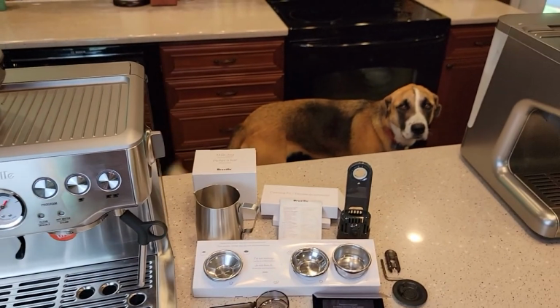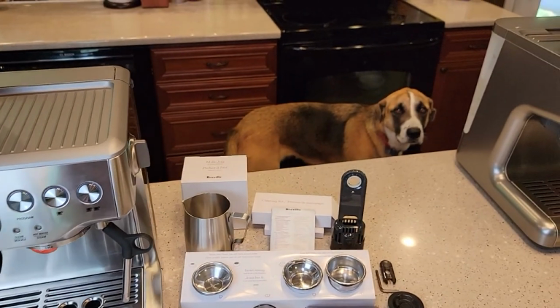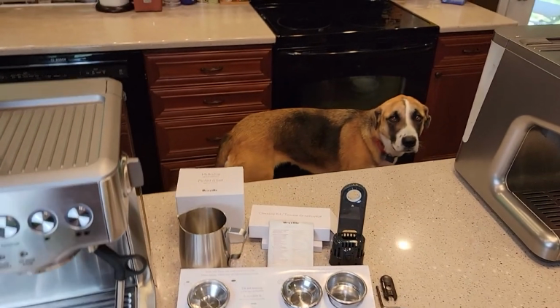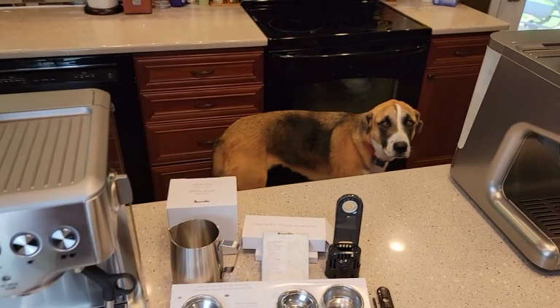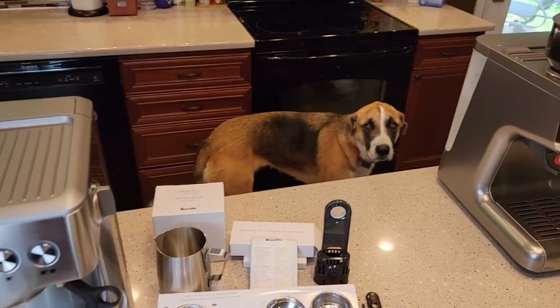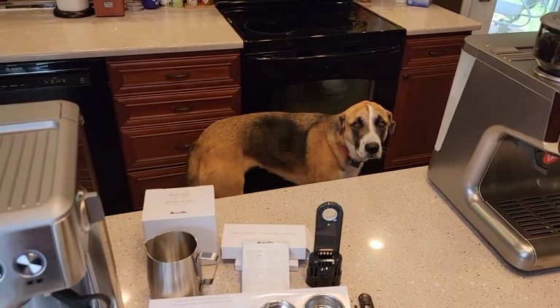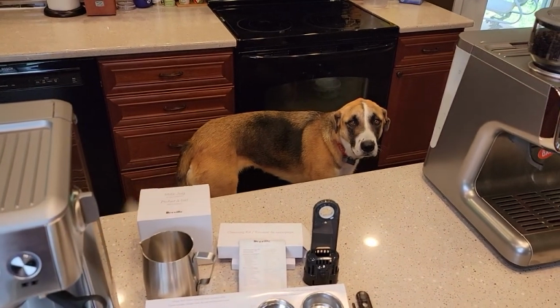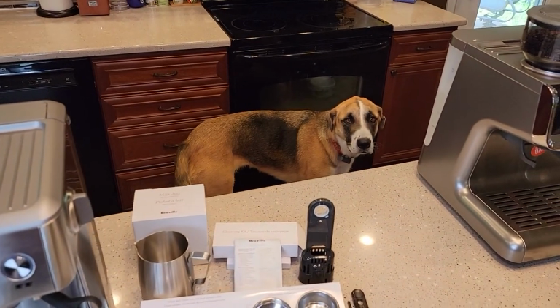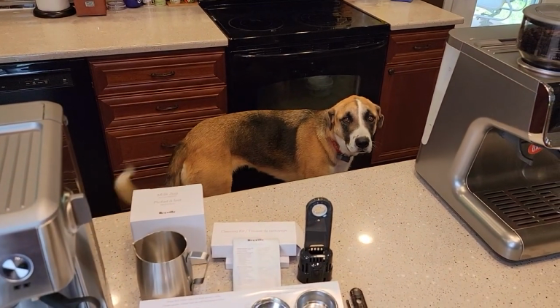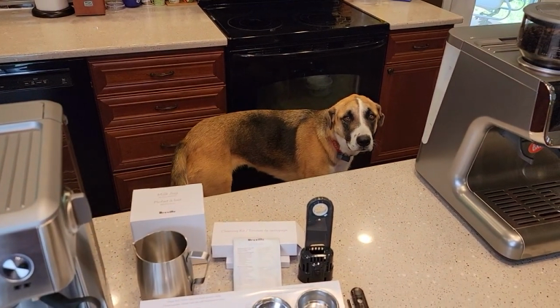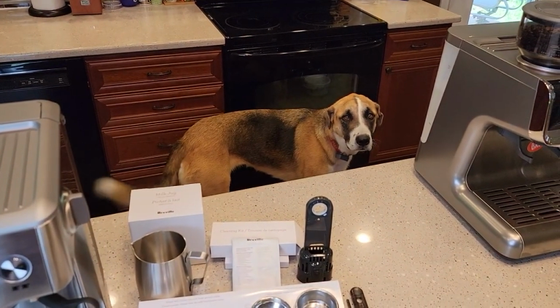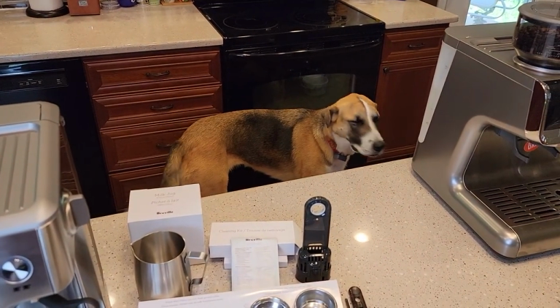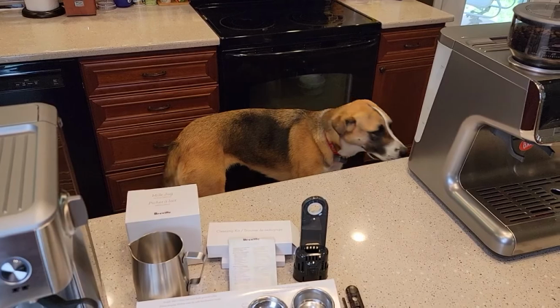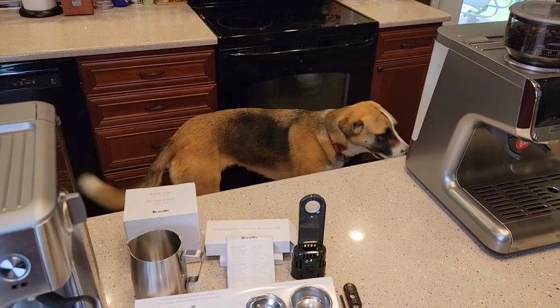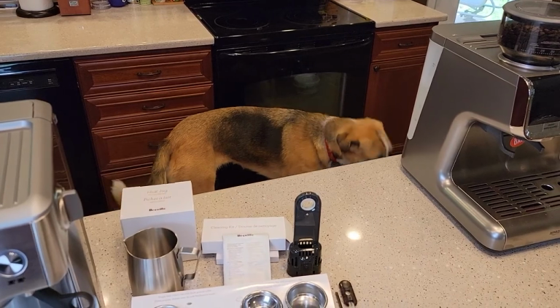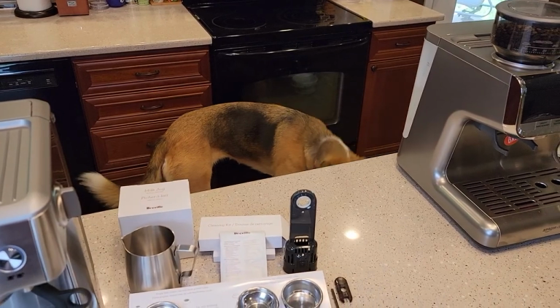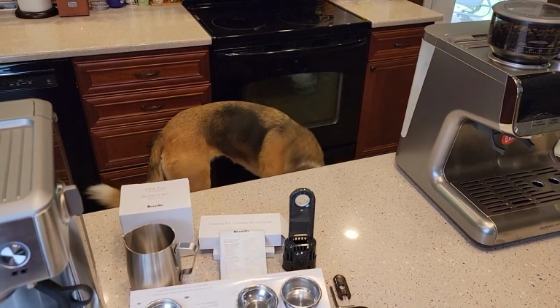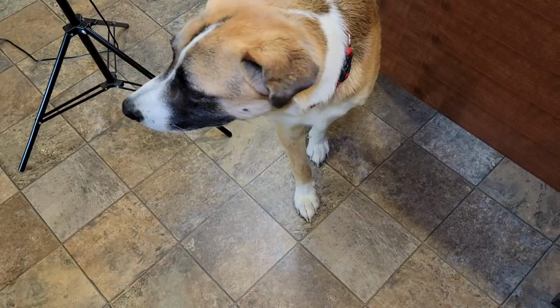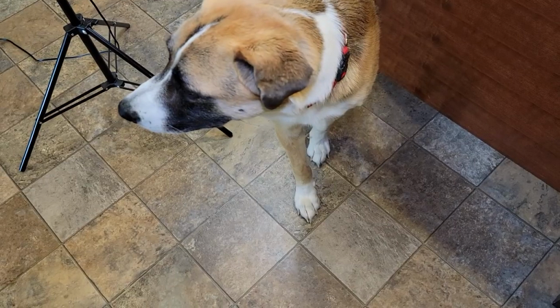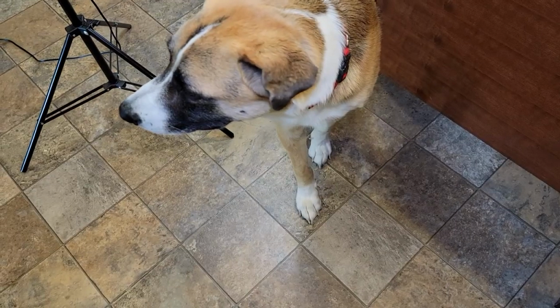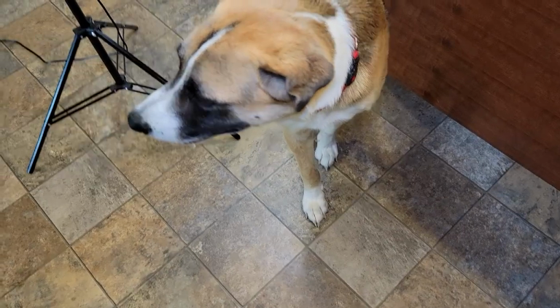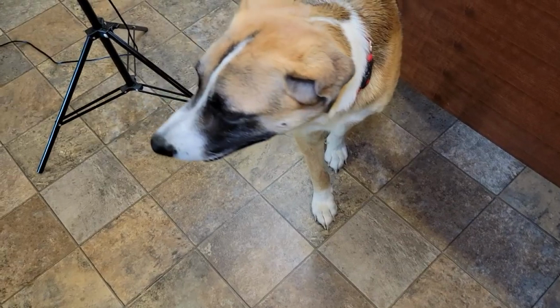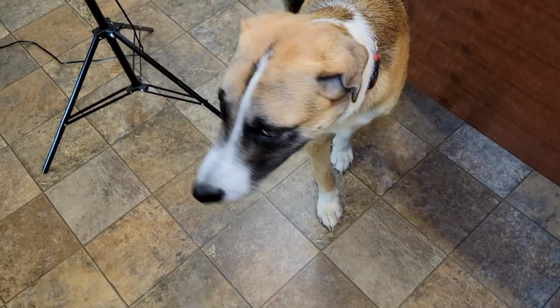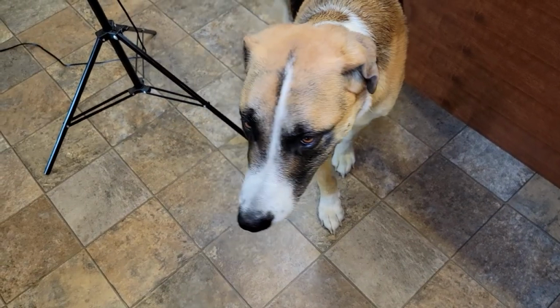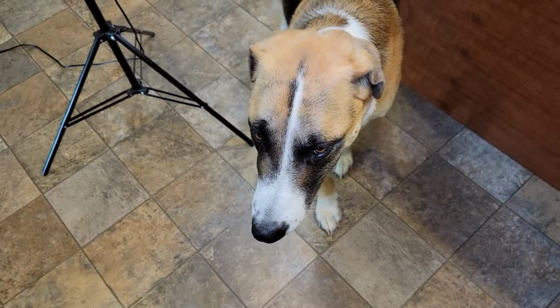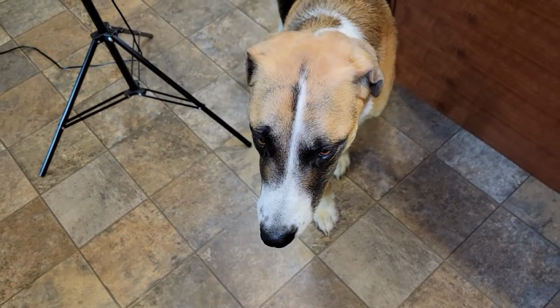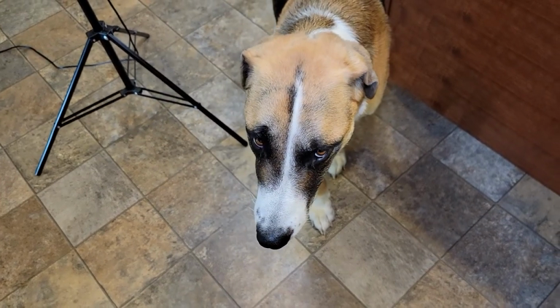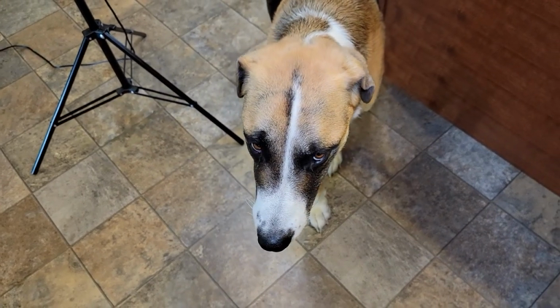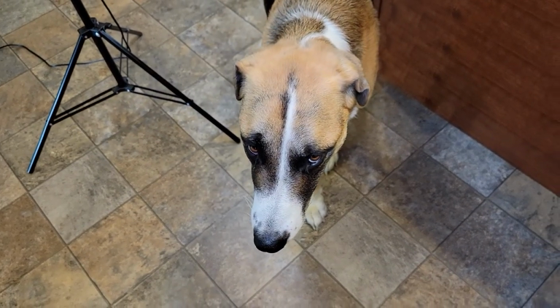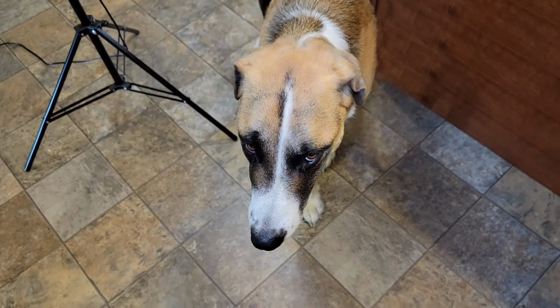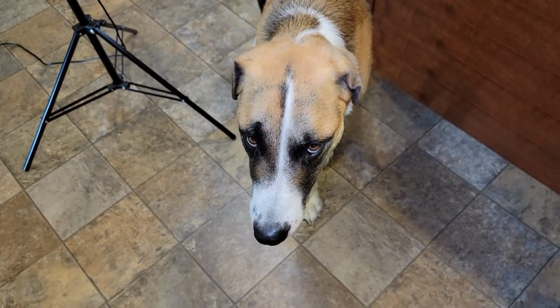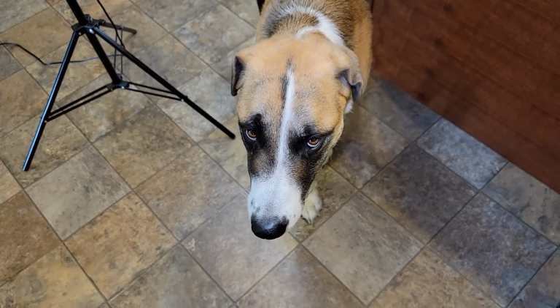Fiona wants to be a part of the video too — she's my little helper.